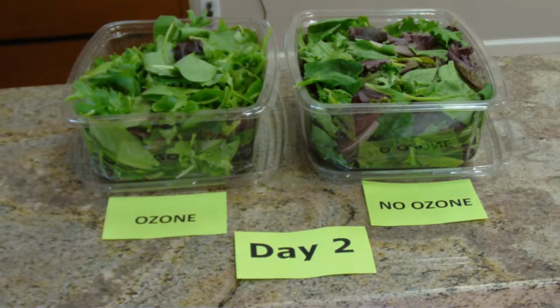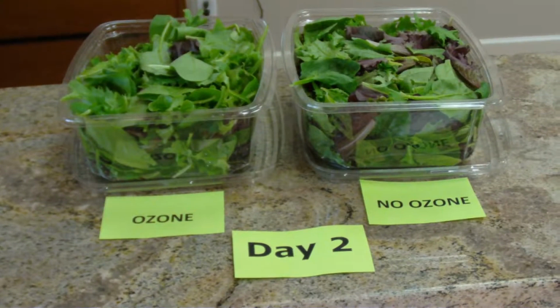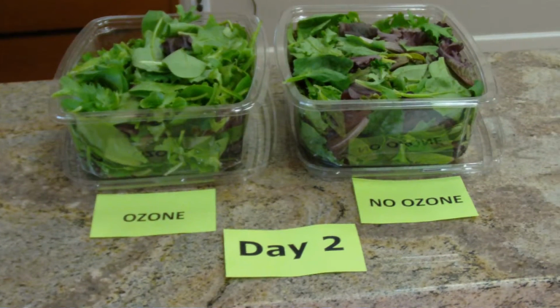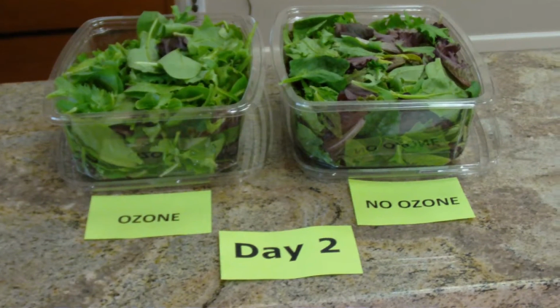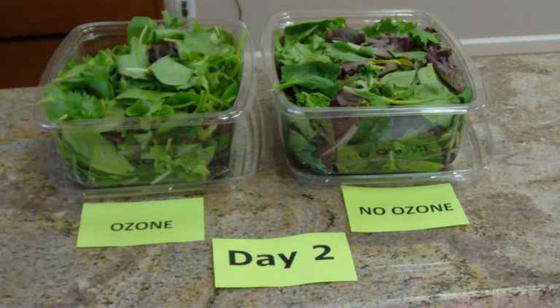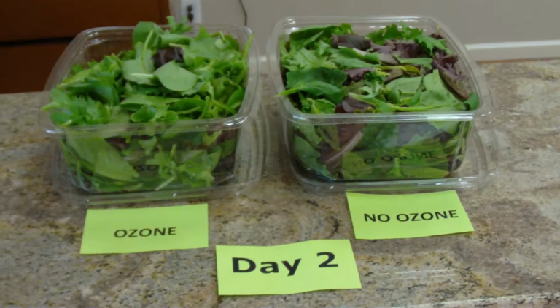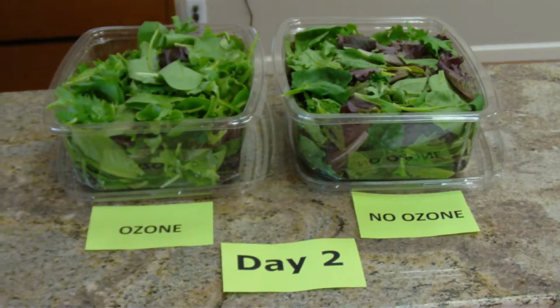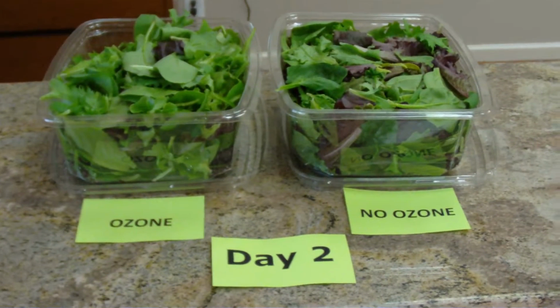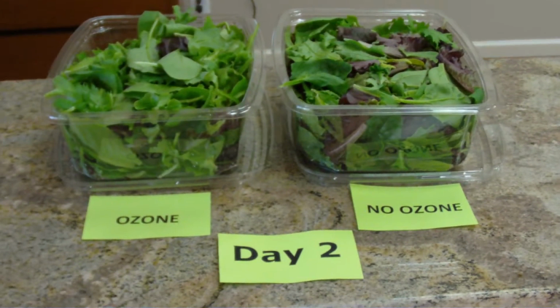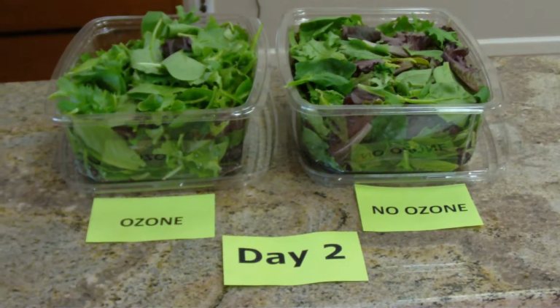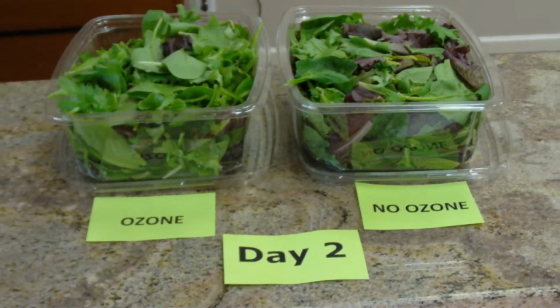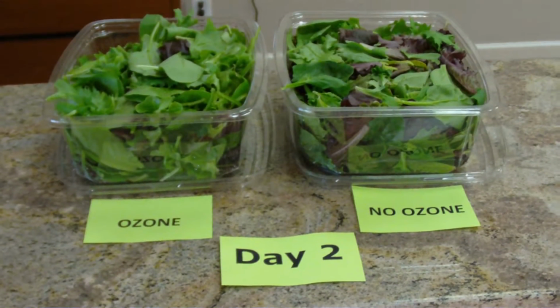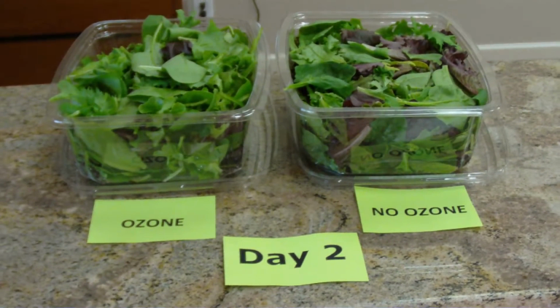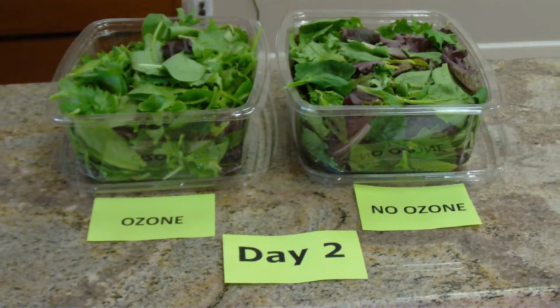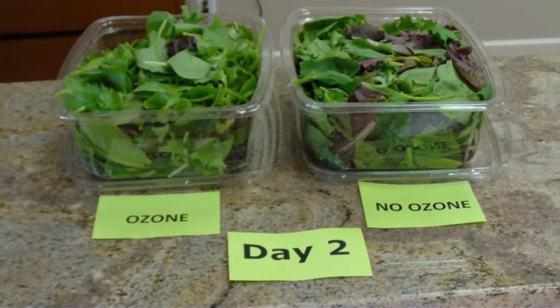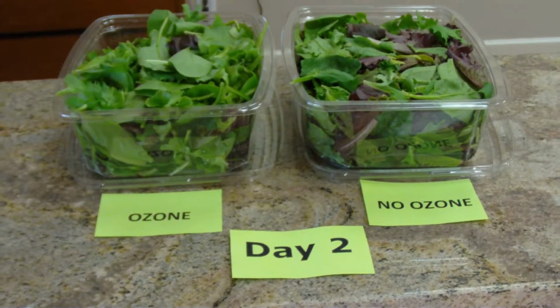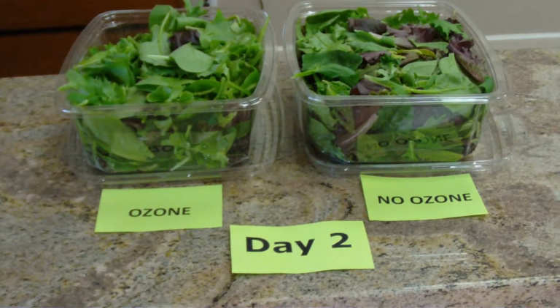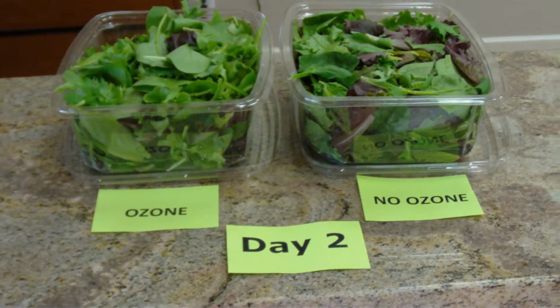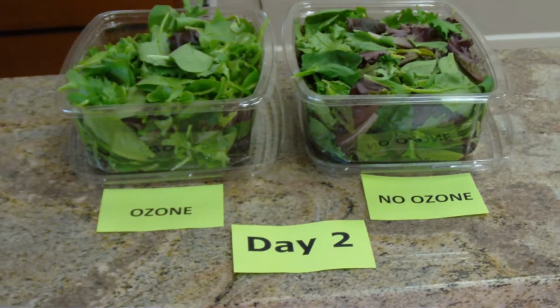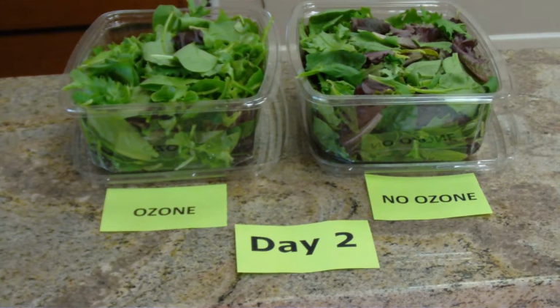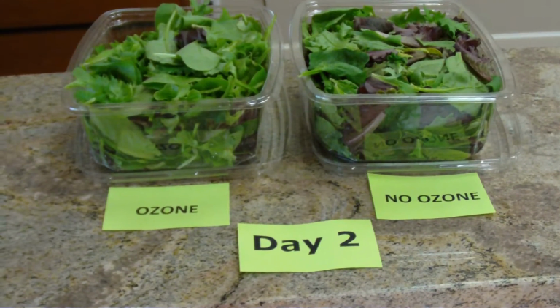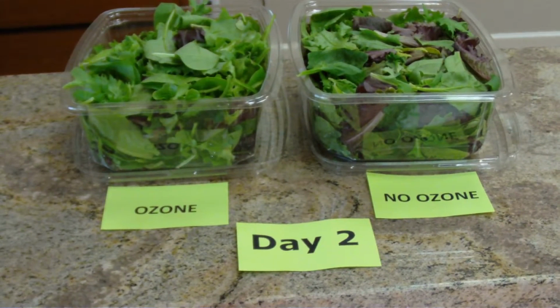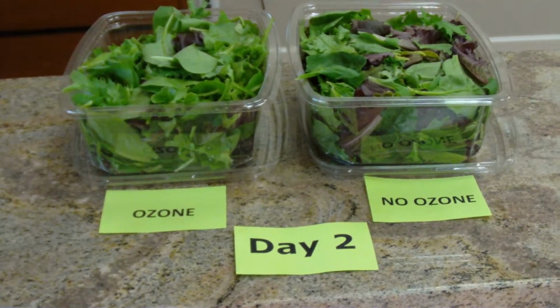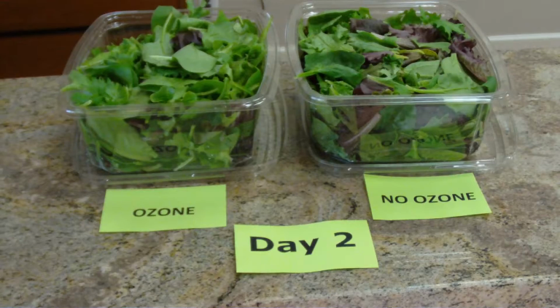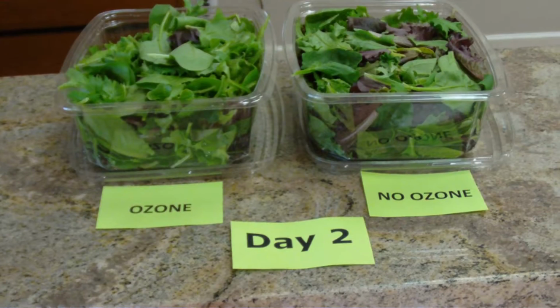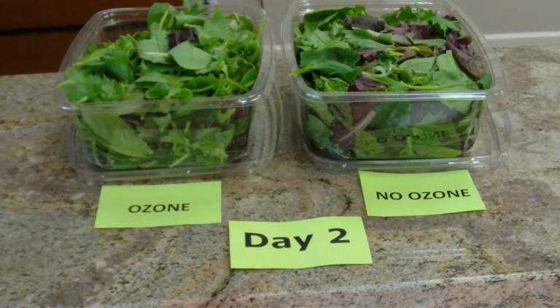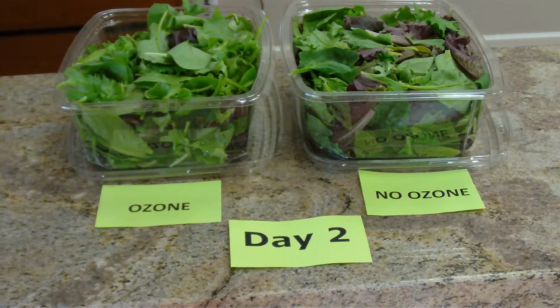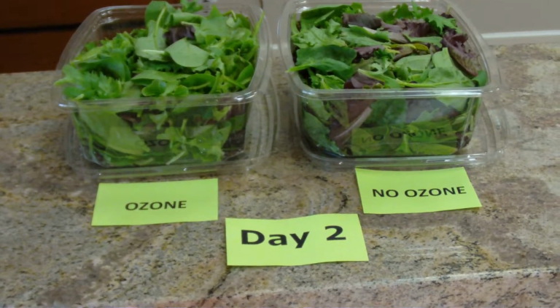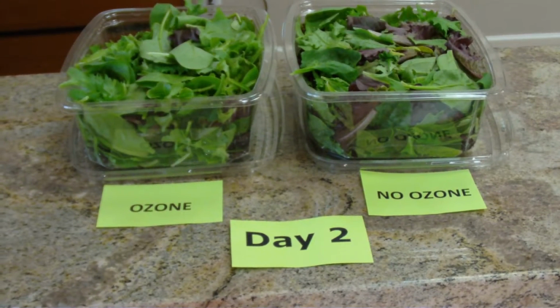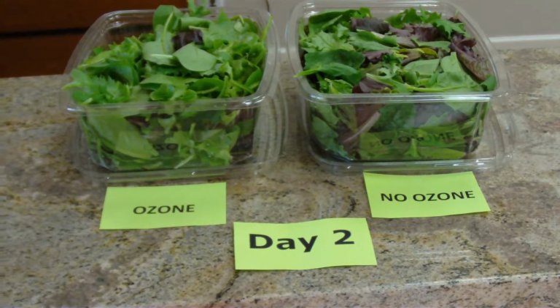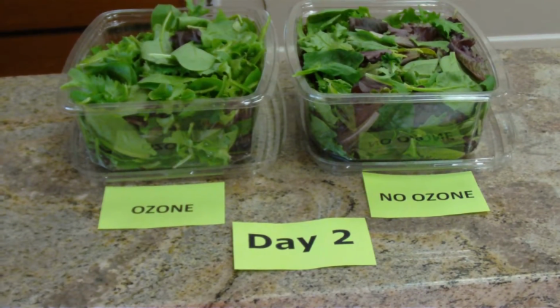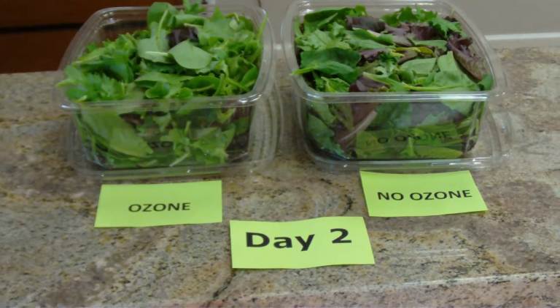Good morning. We are on day two of our lettuce test using ozone and non-ozone water.